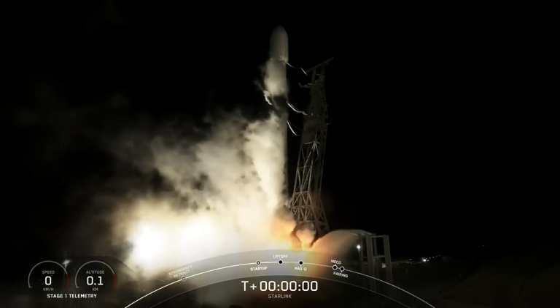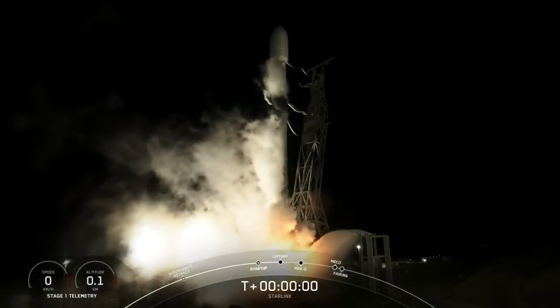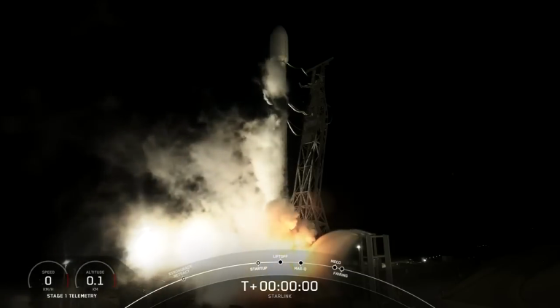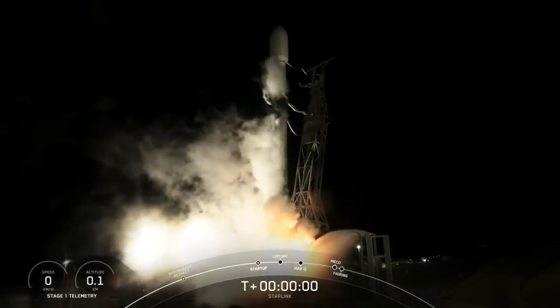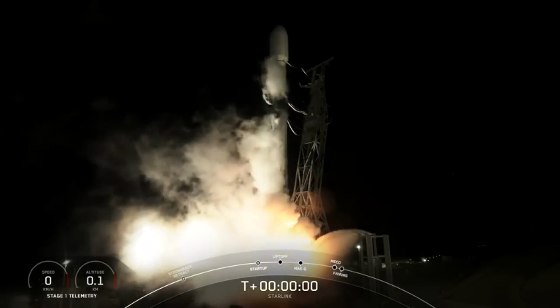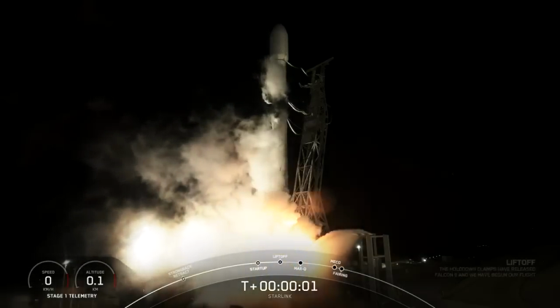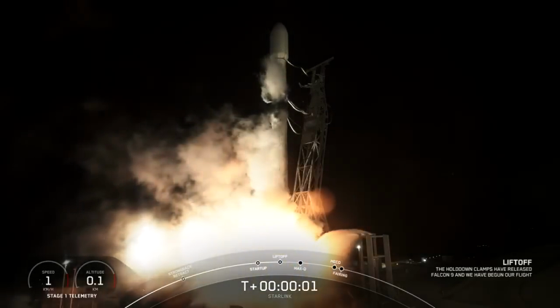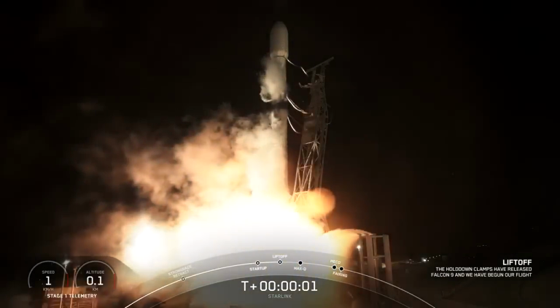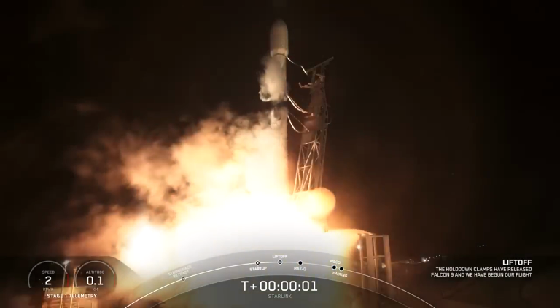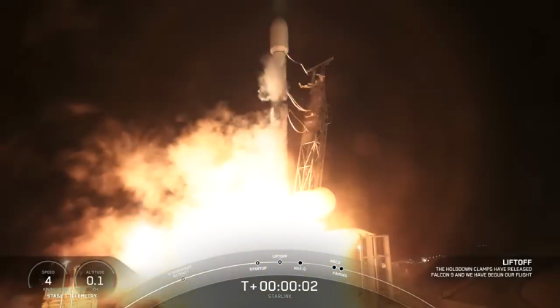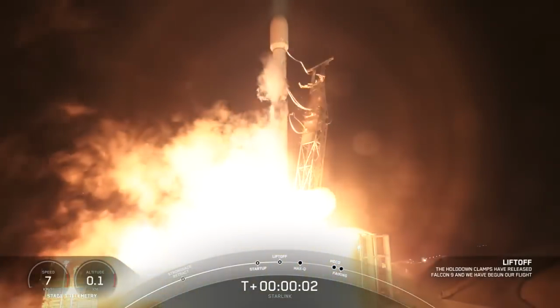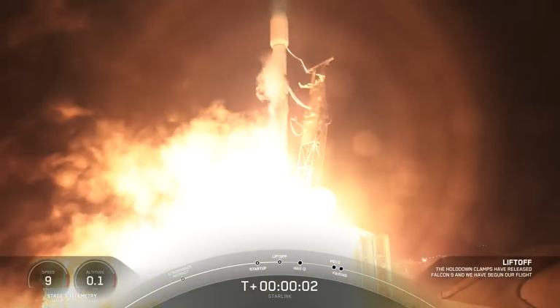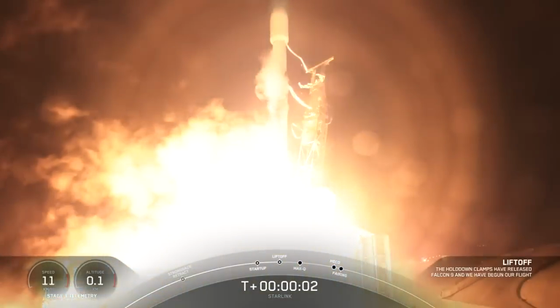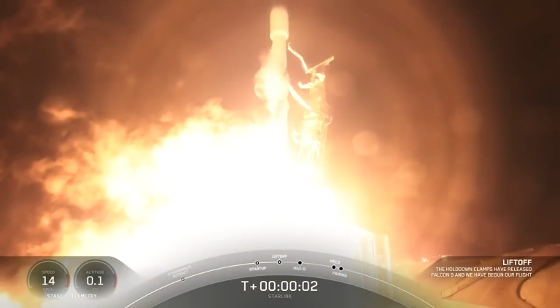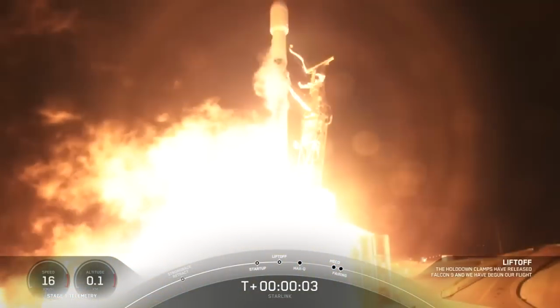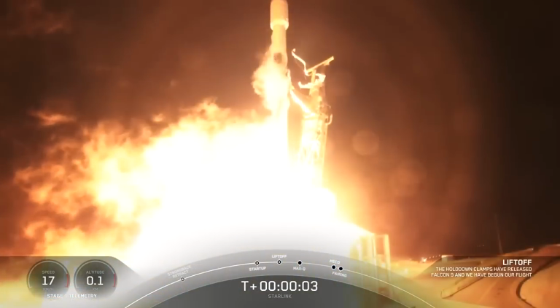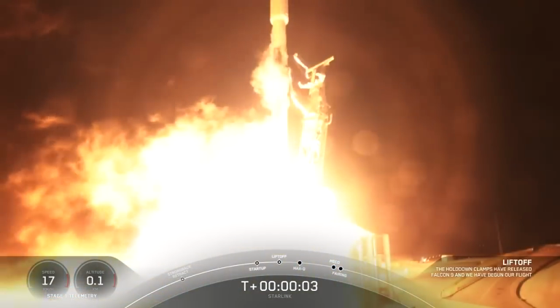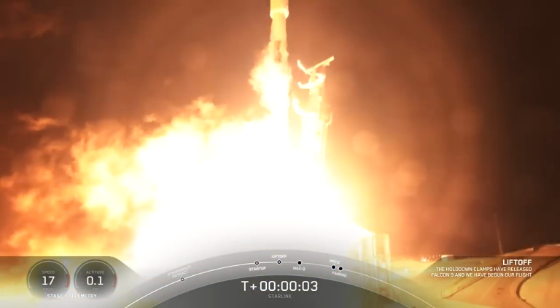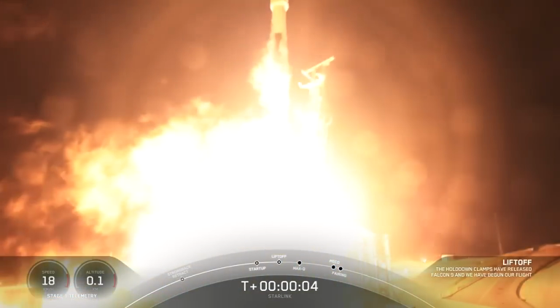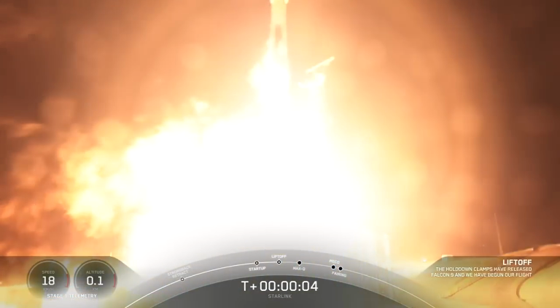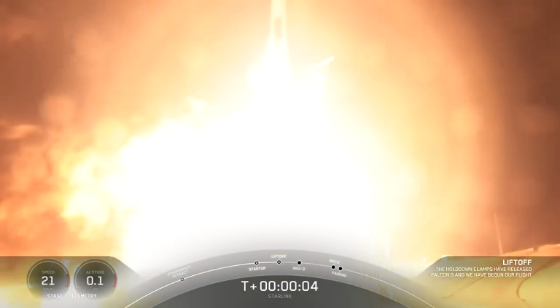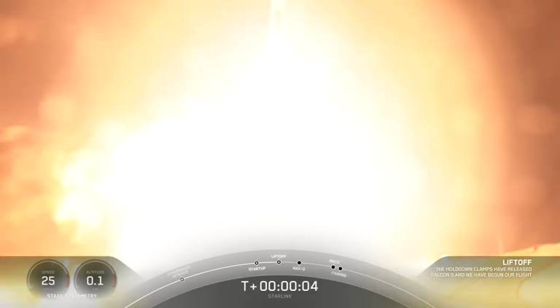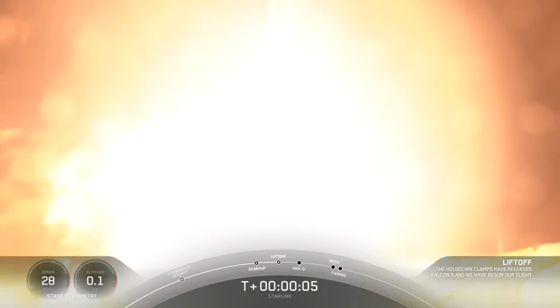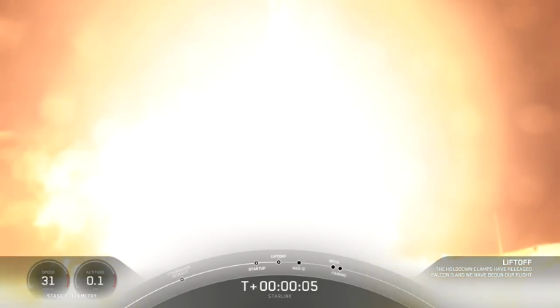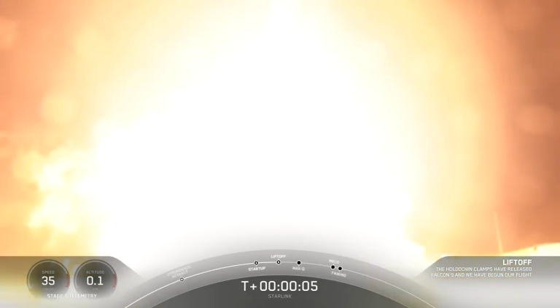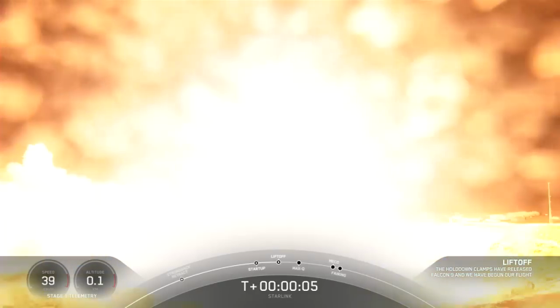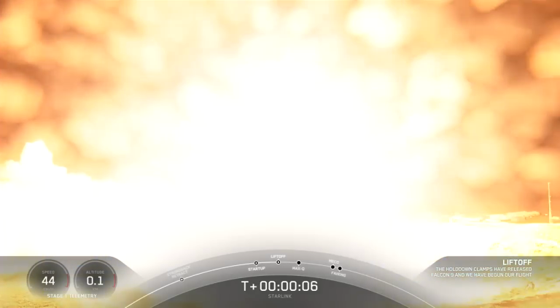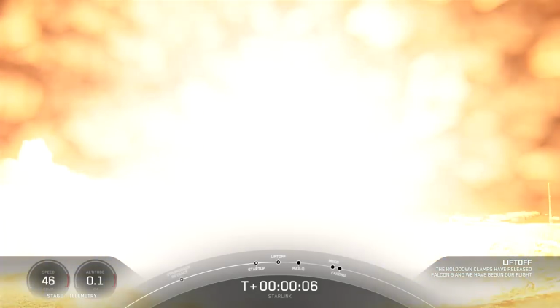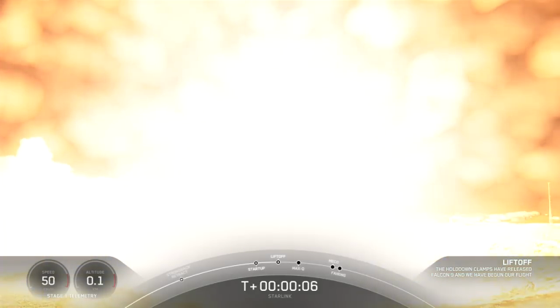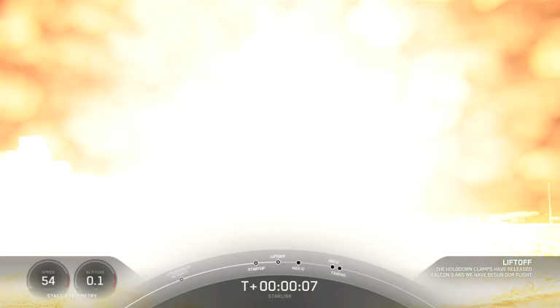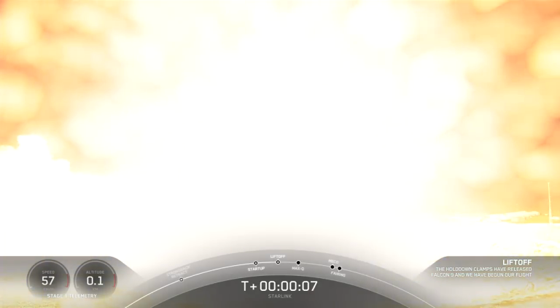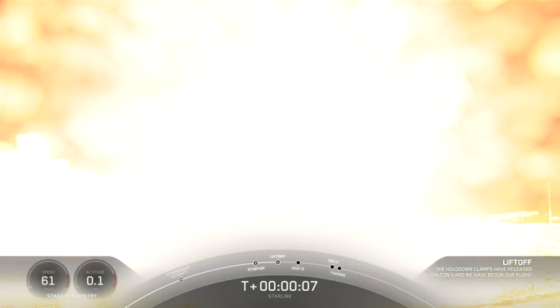Ignition, engine's full power, and liftoff of Starlink 2-10. Go Falcon, go Starlink.